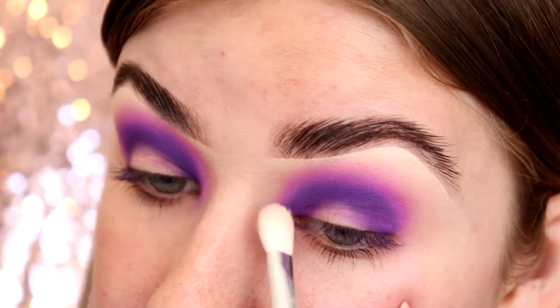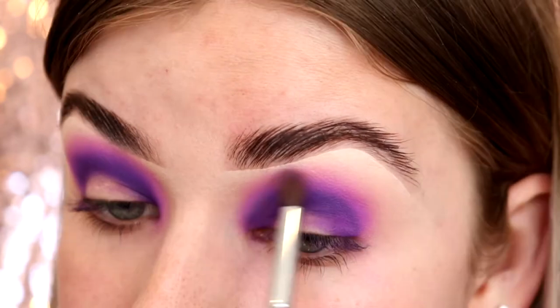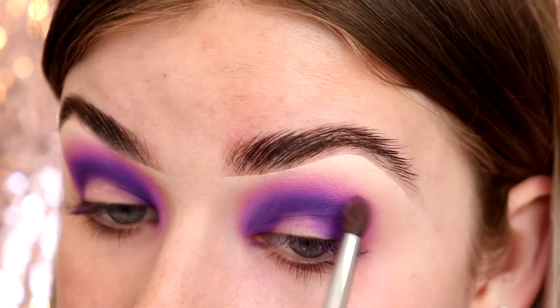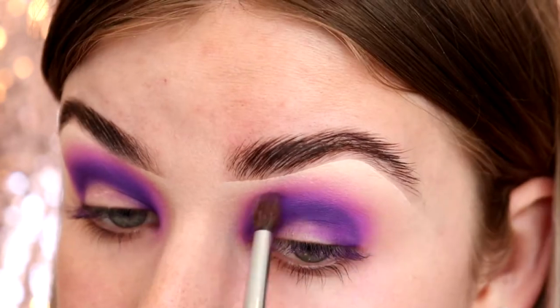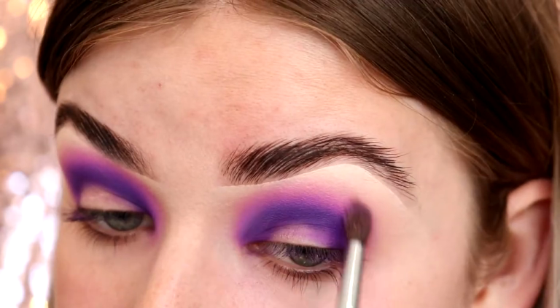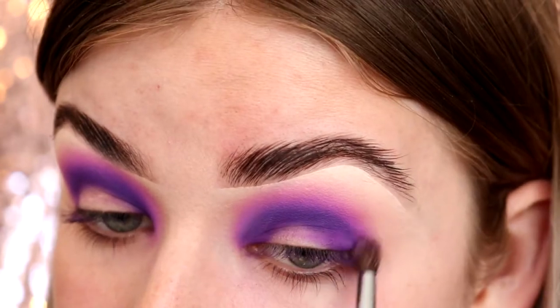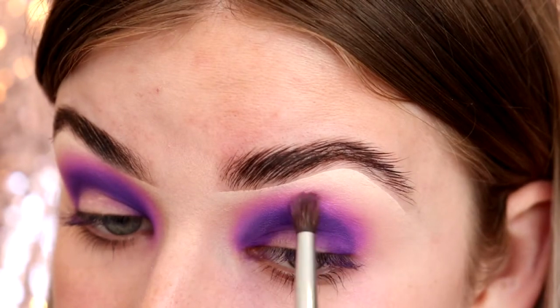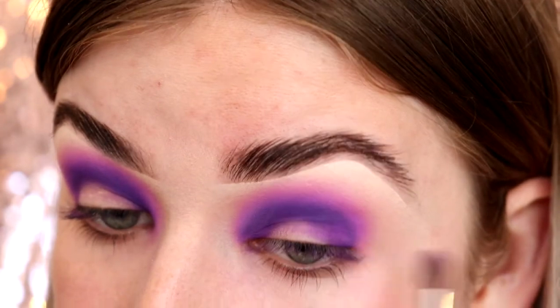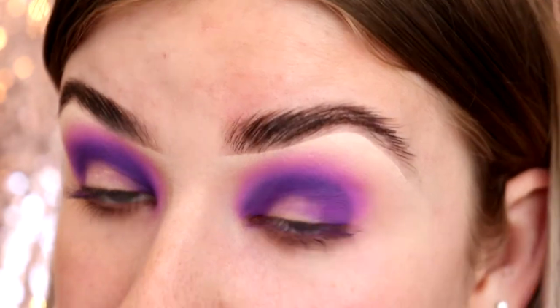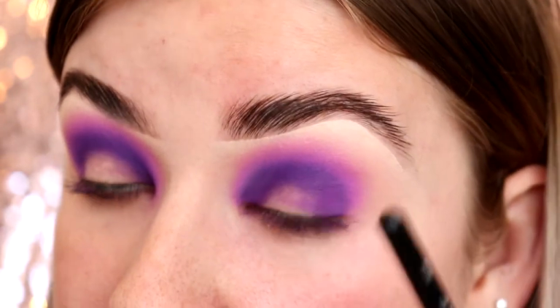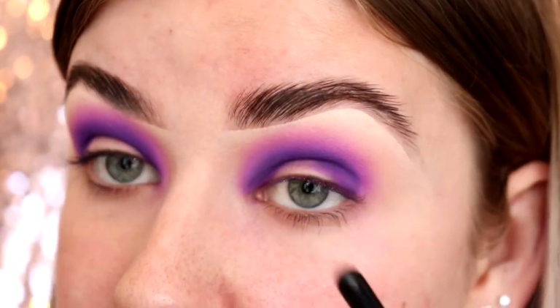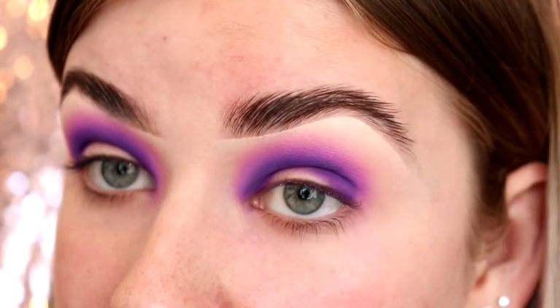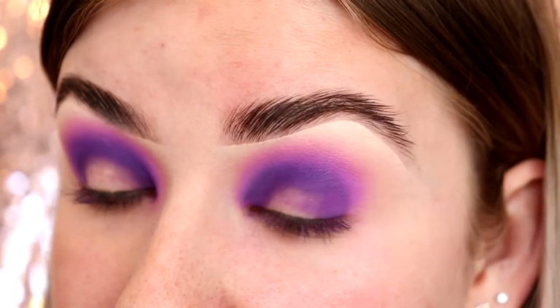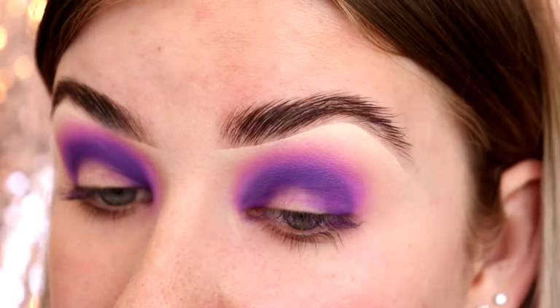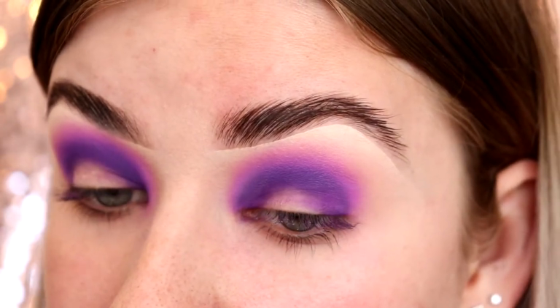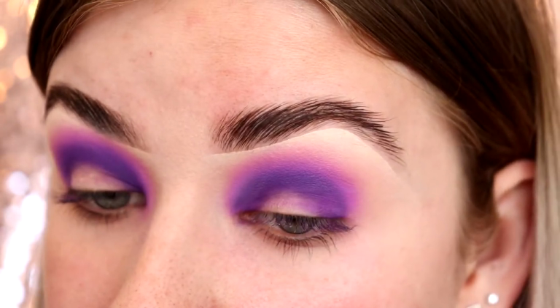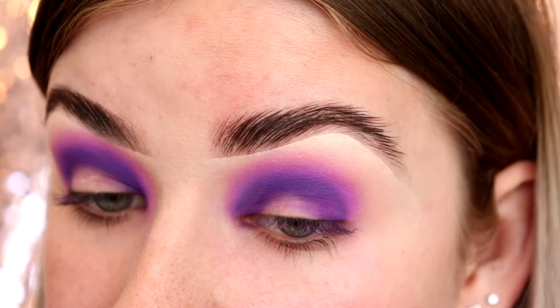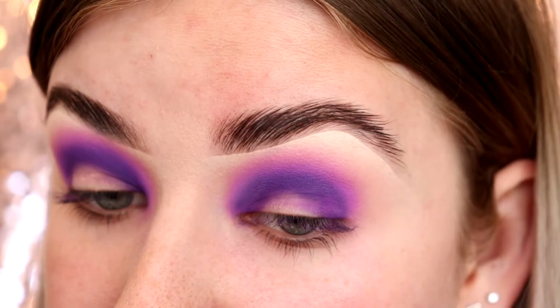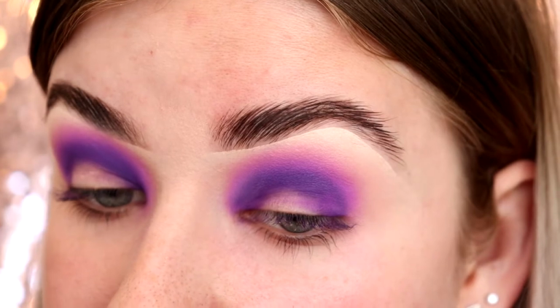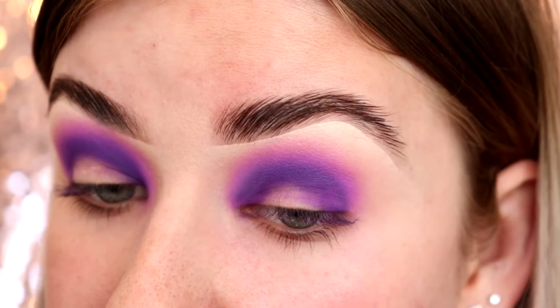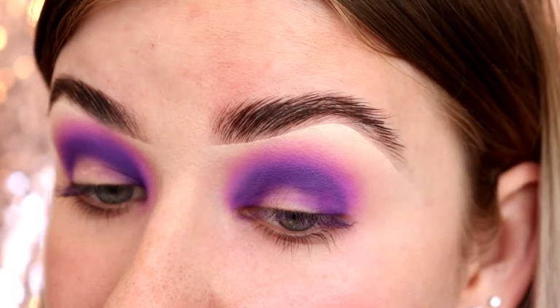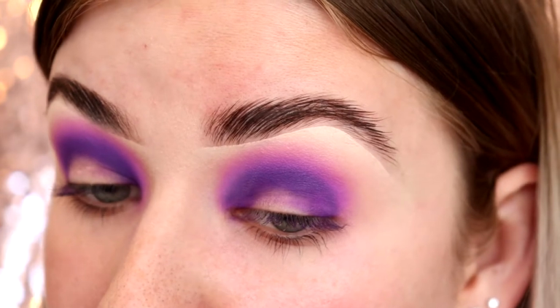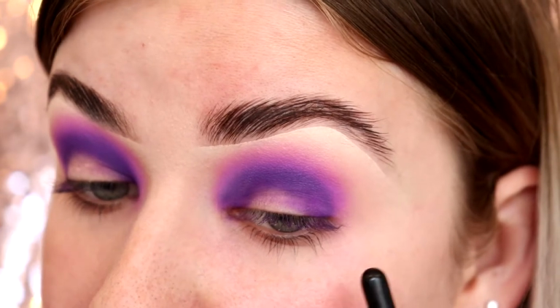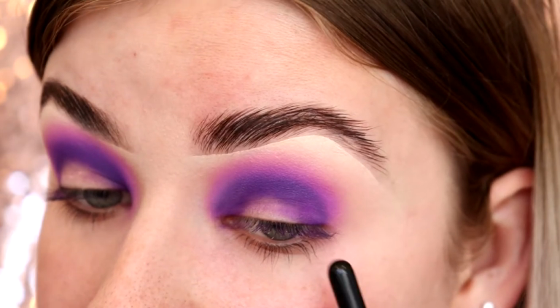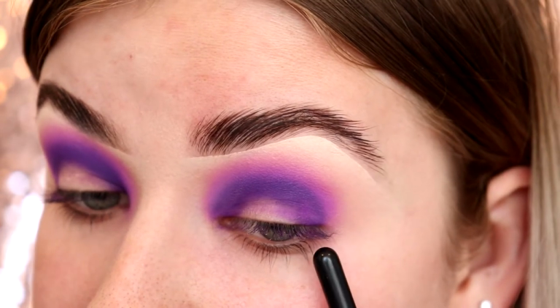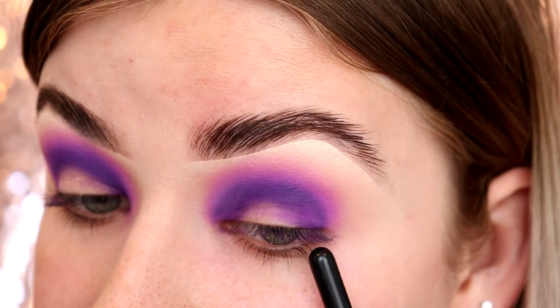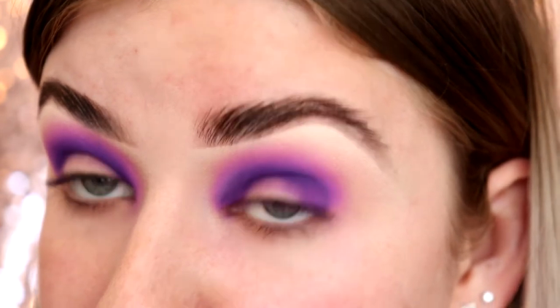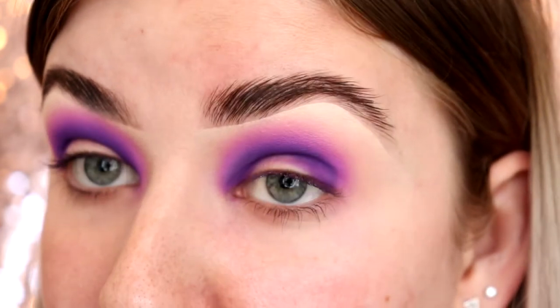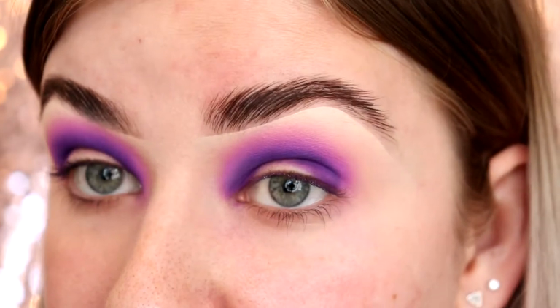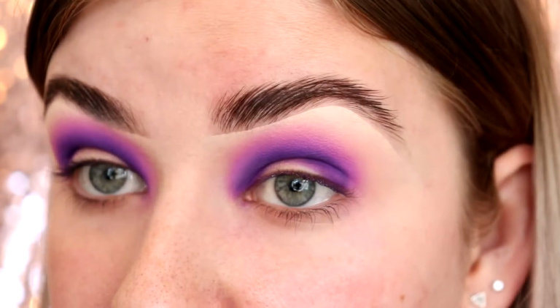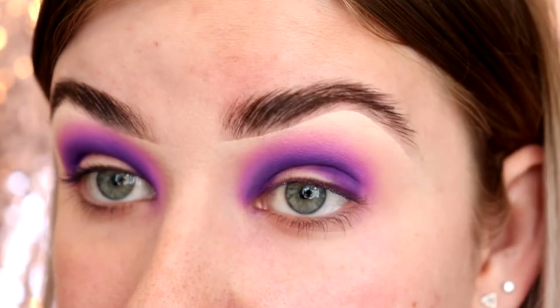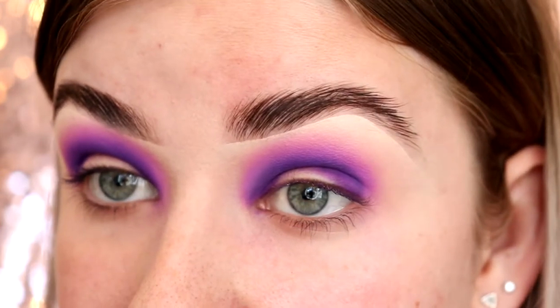Now I'm just going to go back in with all three of those shades that we used, because we did lose a little bit of the pigmentation when we were doing the blending.